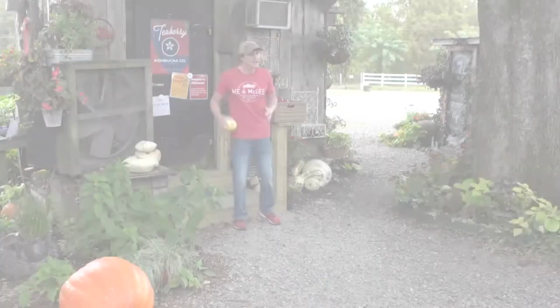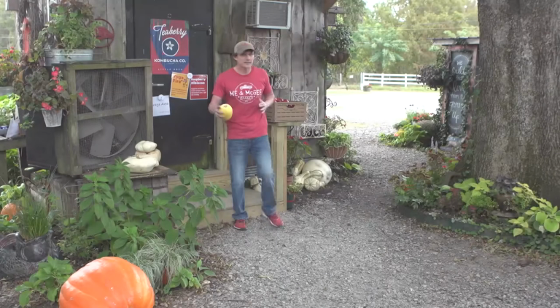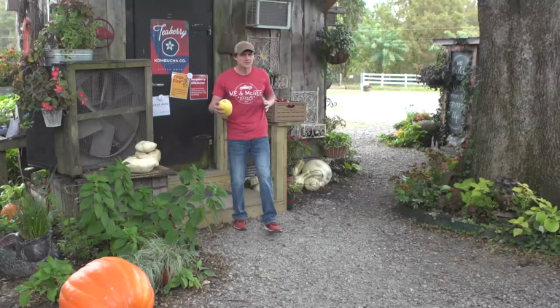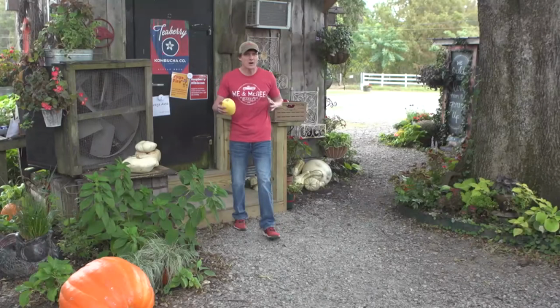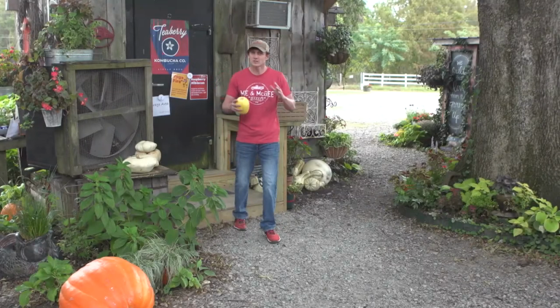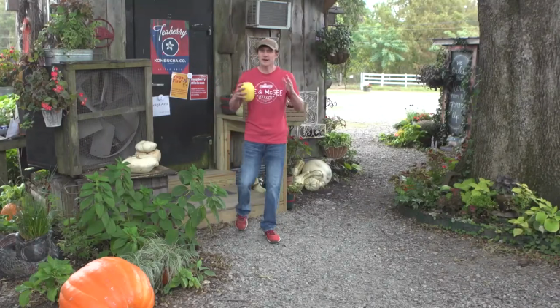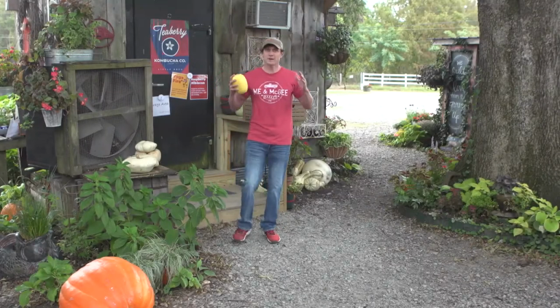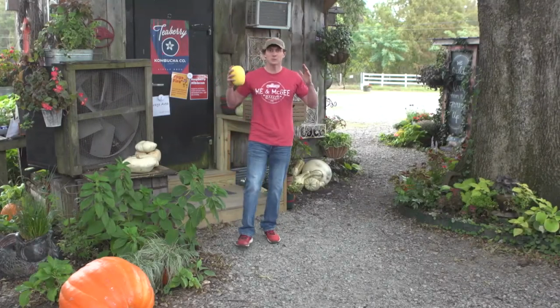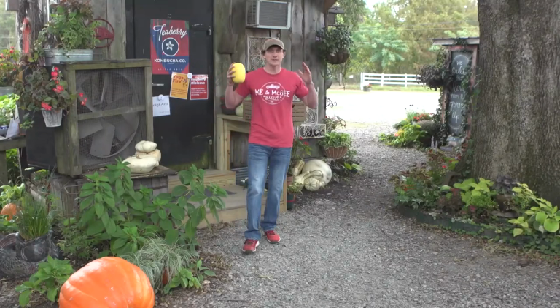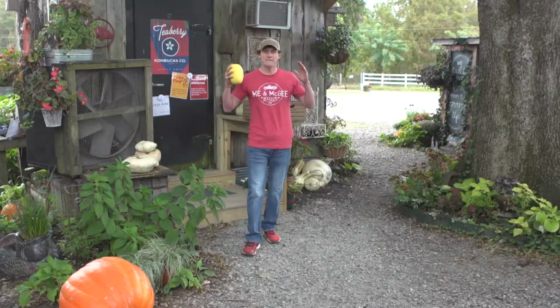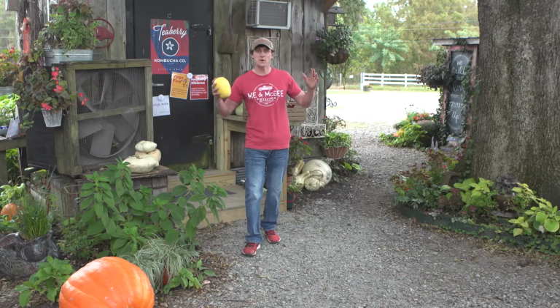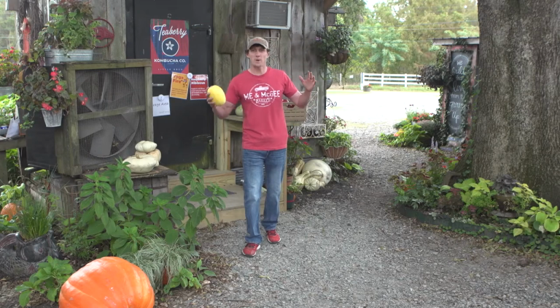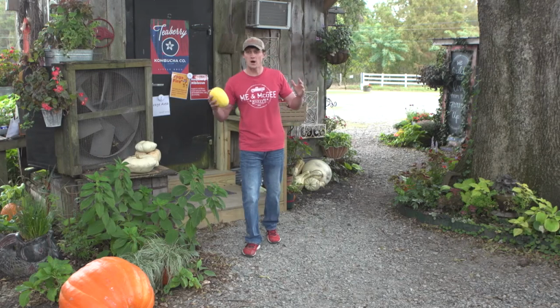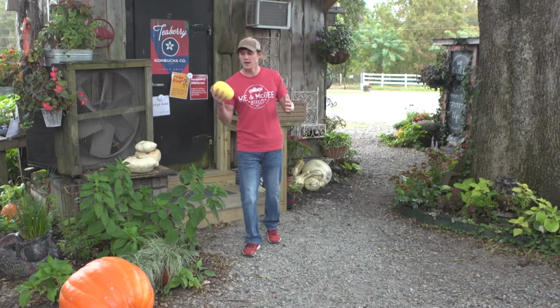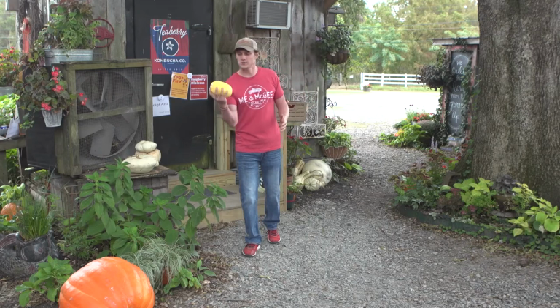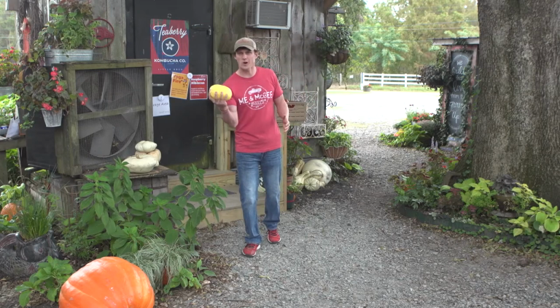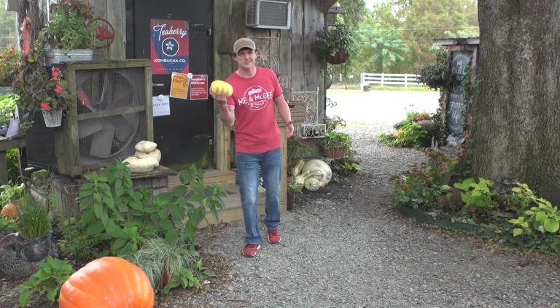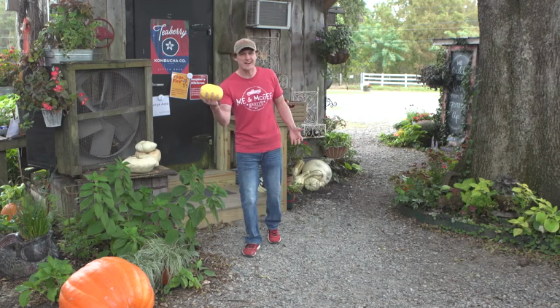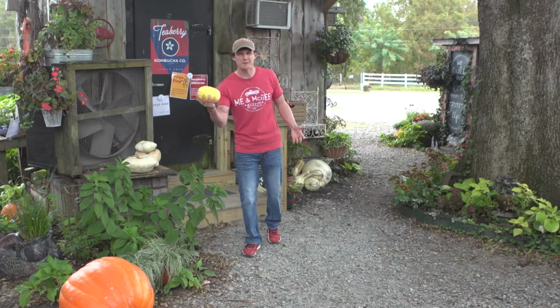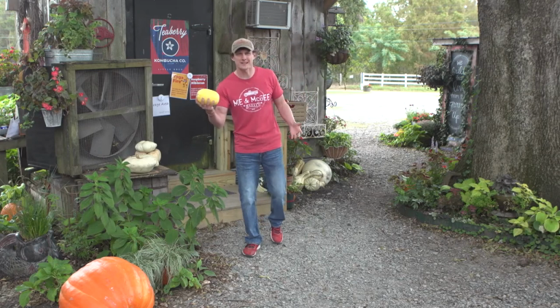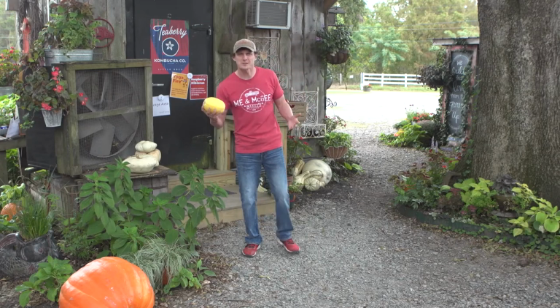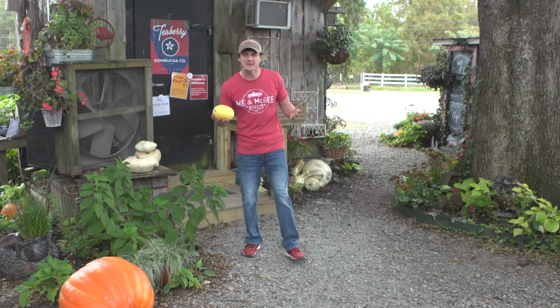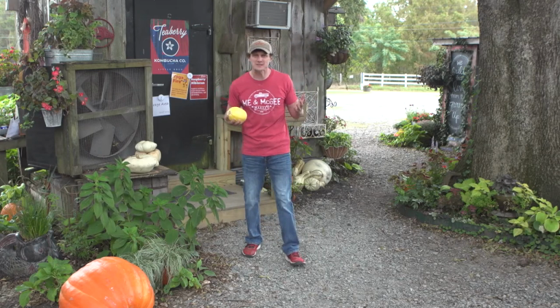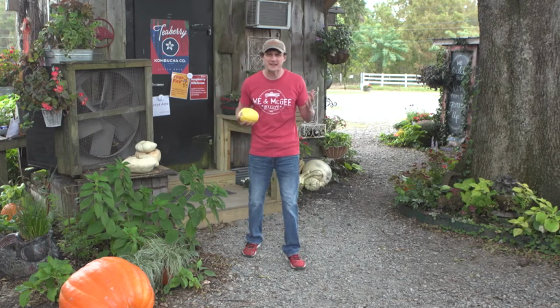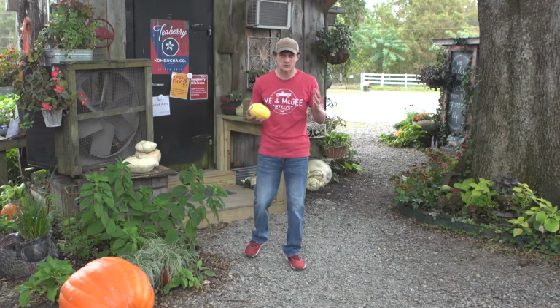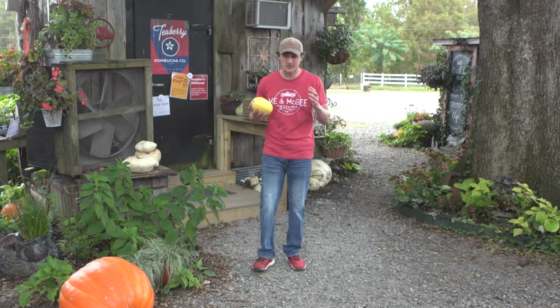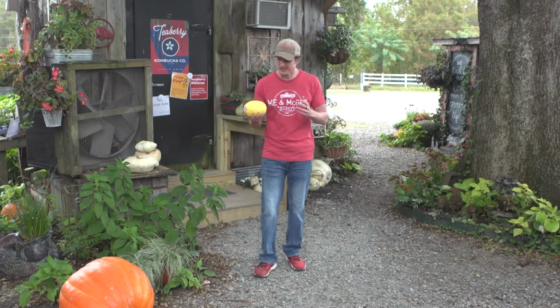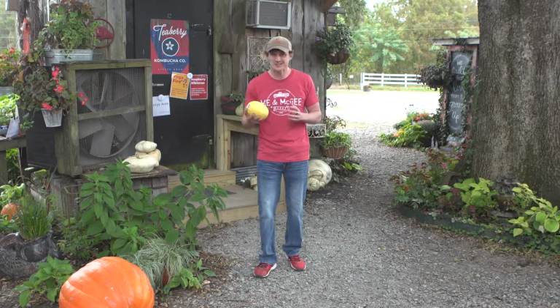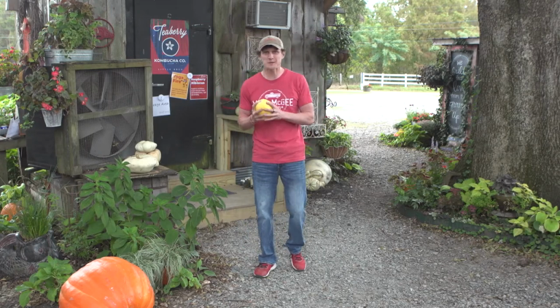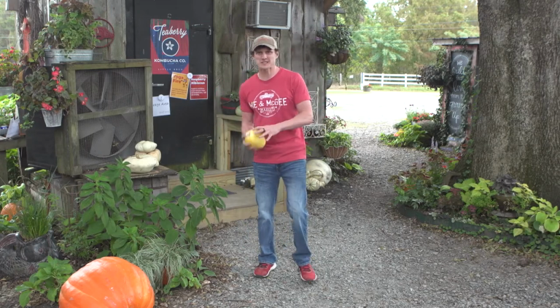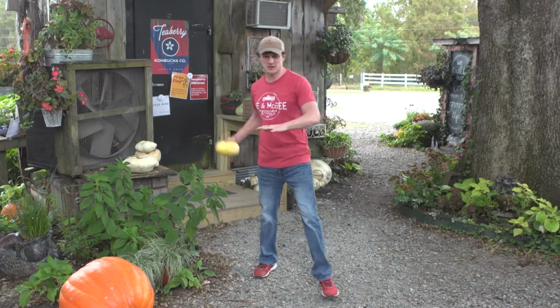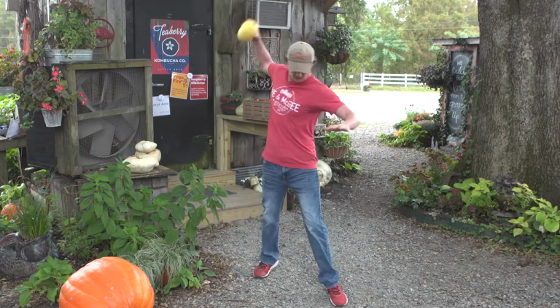It's fall, so that means we've got football and squash. Everybody knows about the spaghetti squash — let's learn about some other ones.